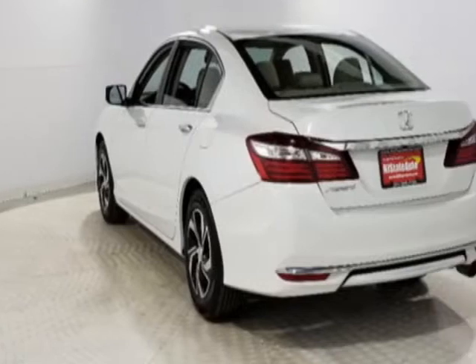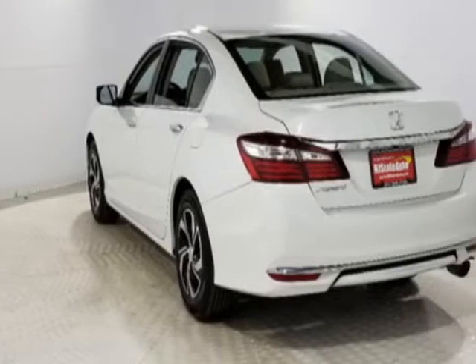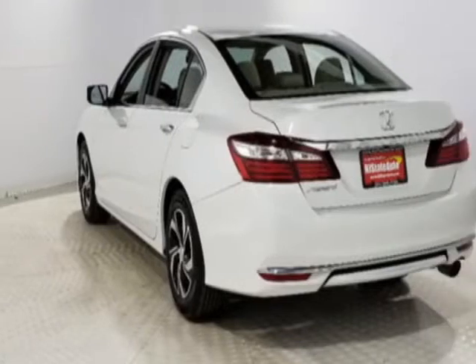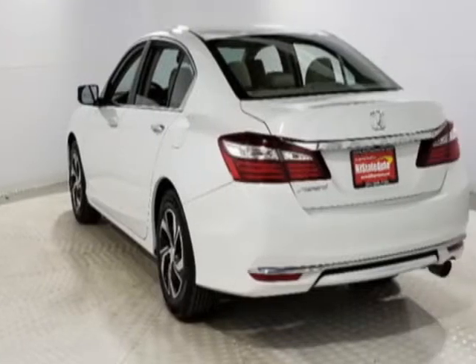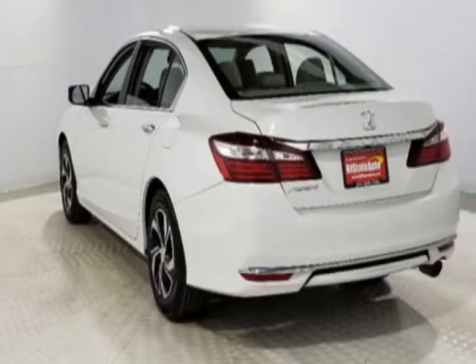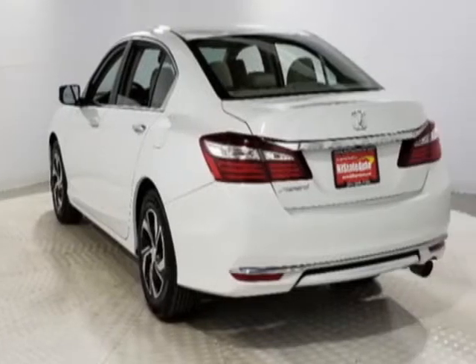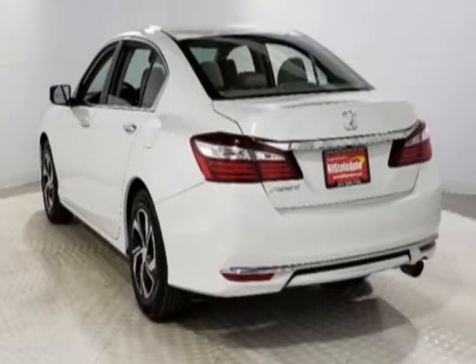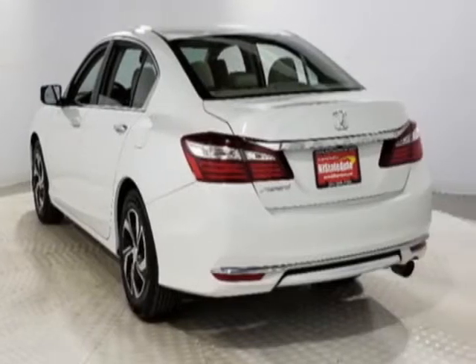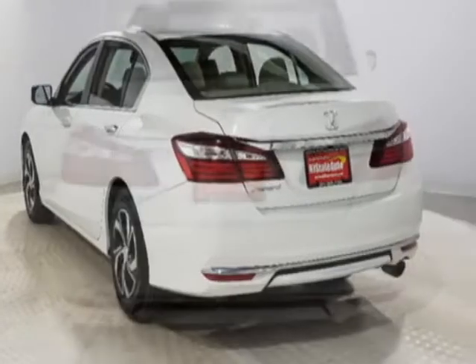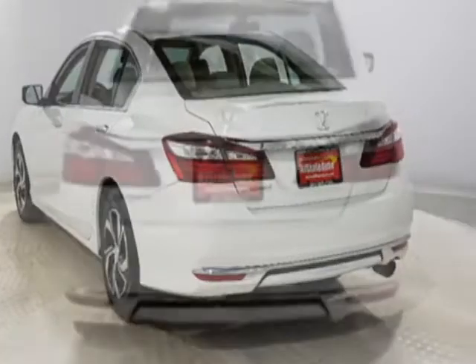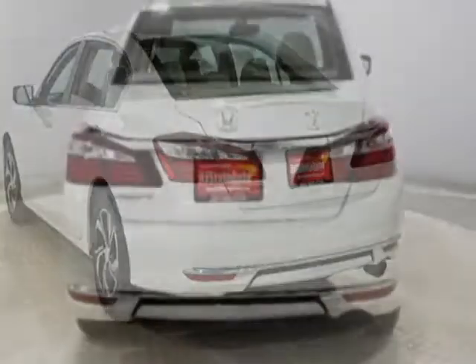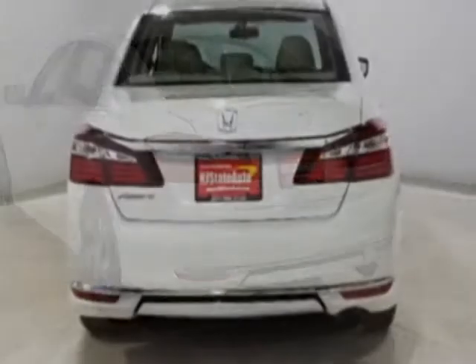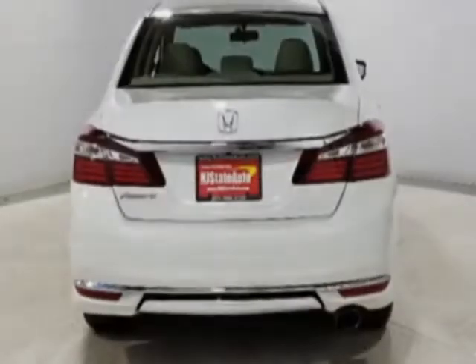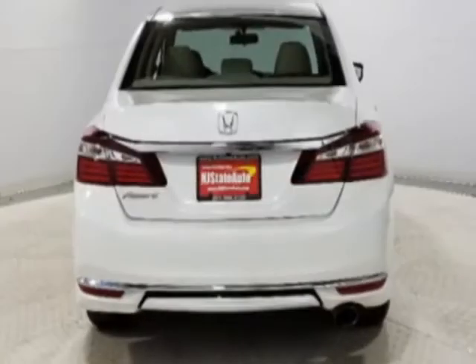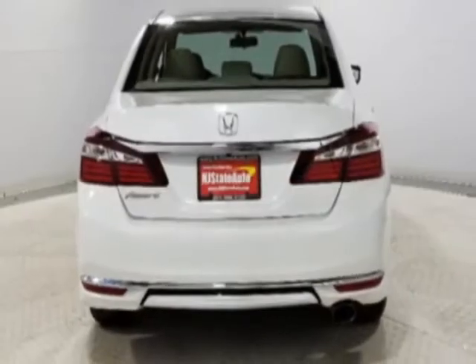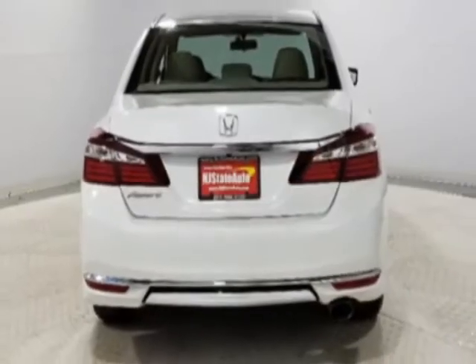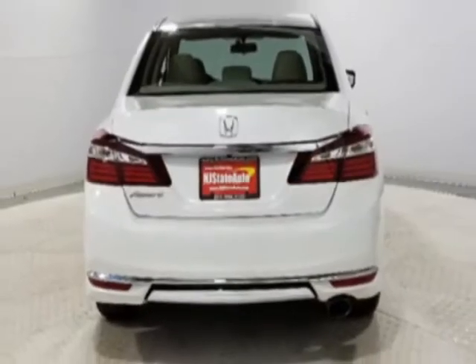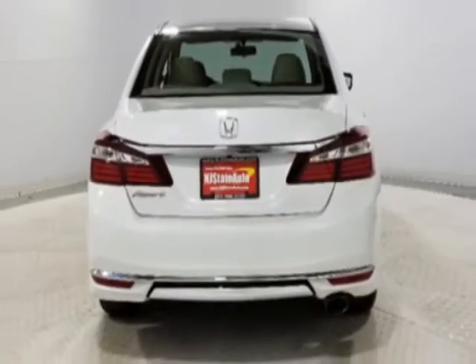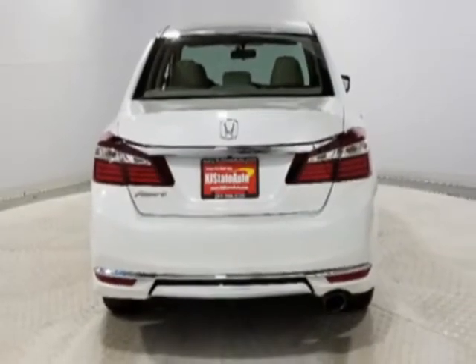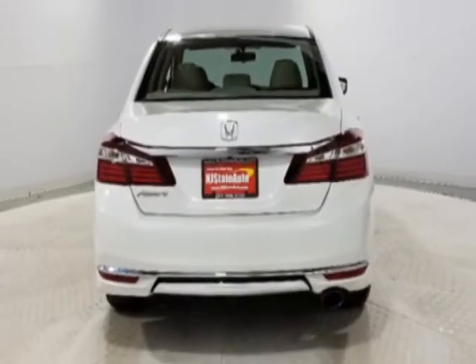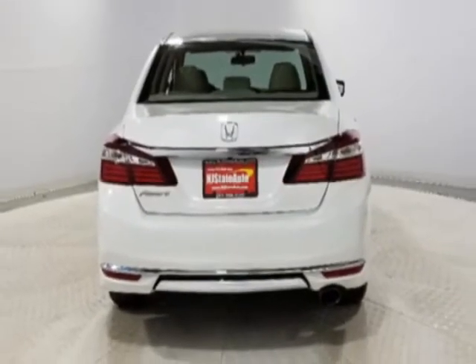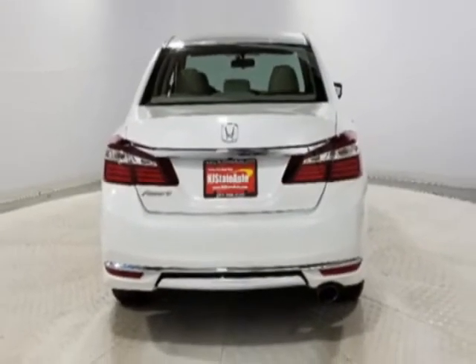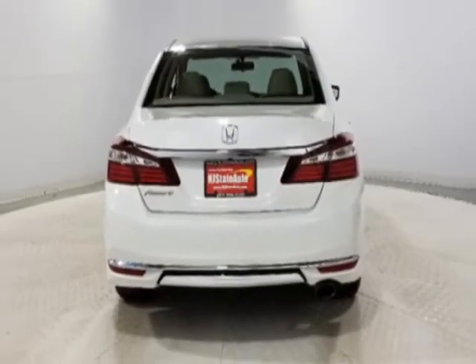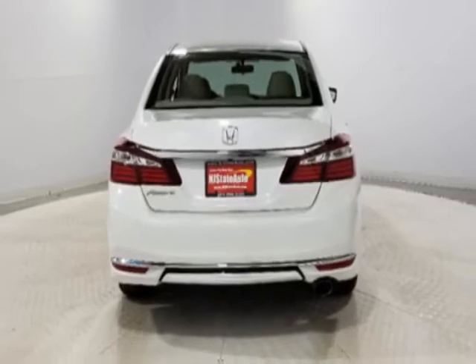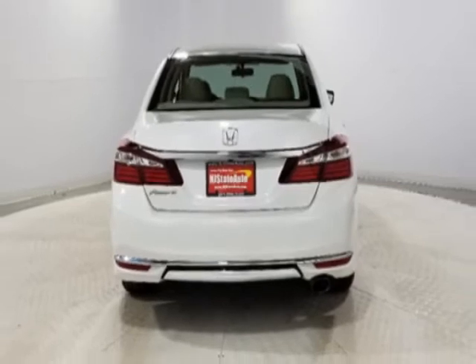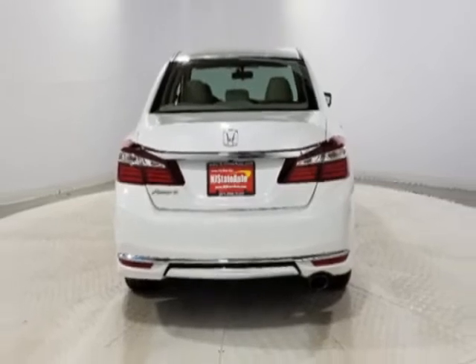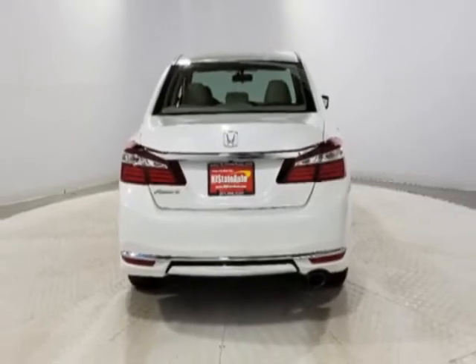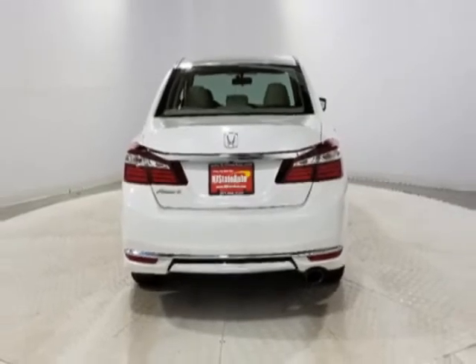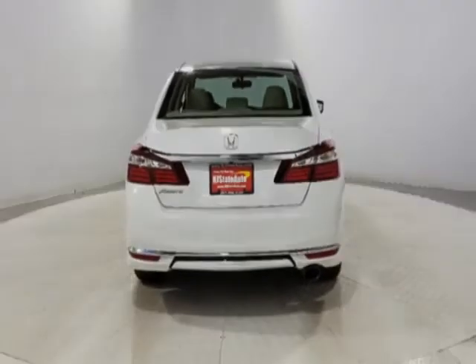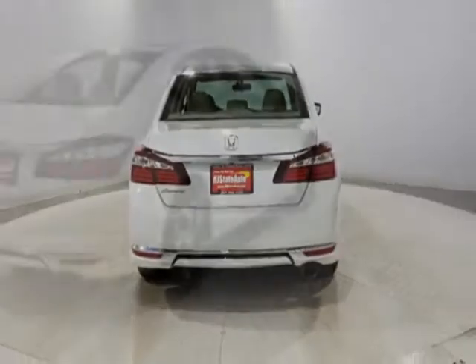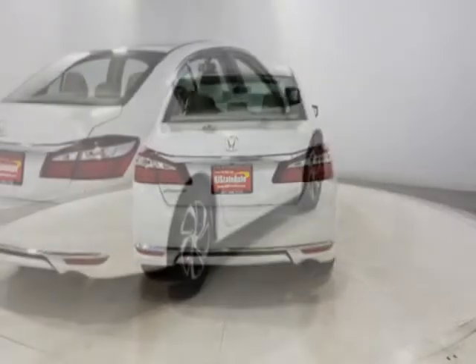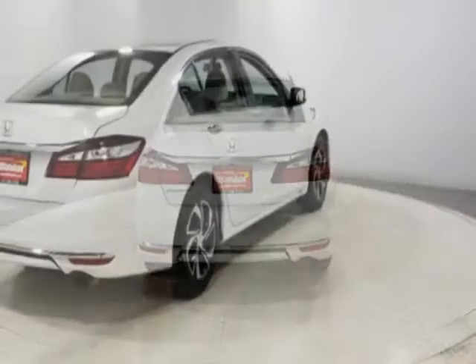This vehicle gets an estimated 27 miles per gallon in the city, and an estimated 37 on the highway.